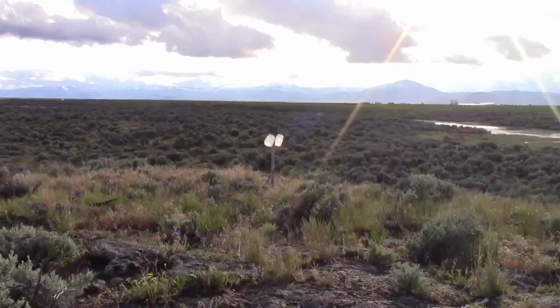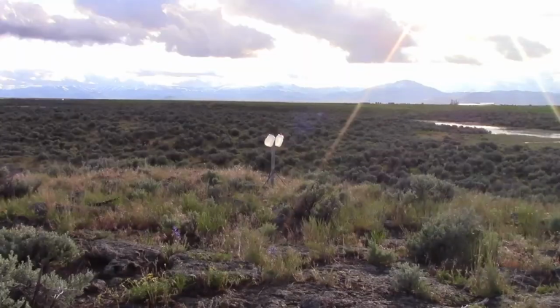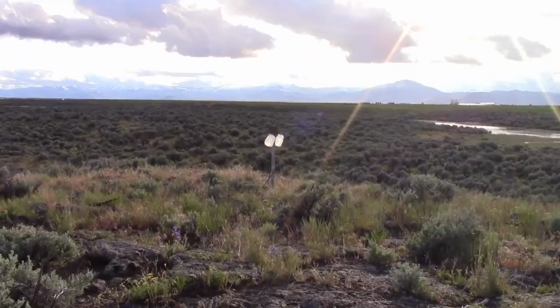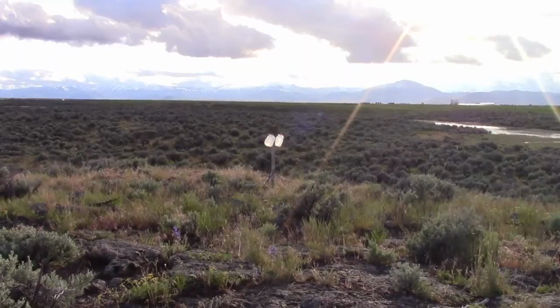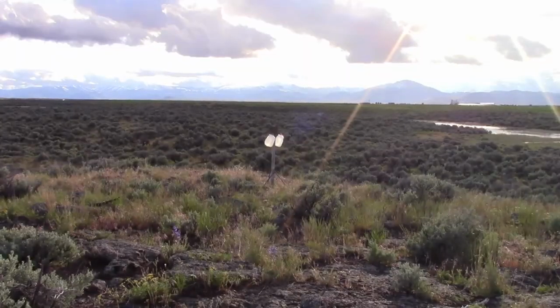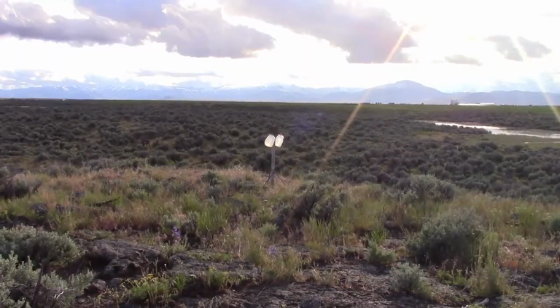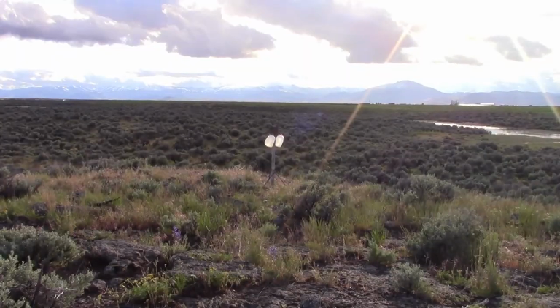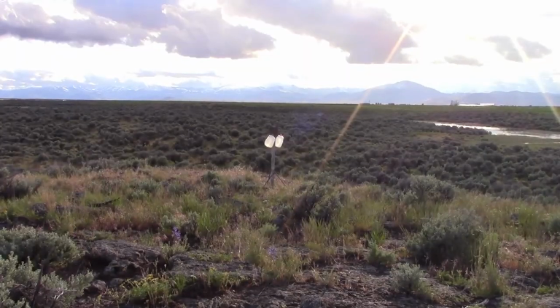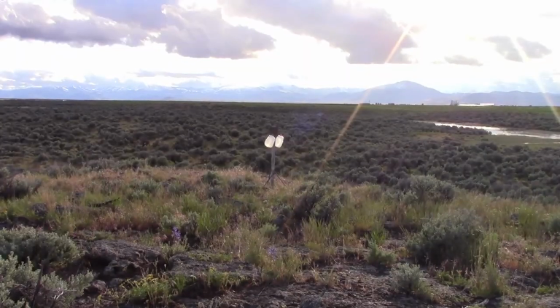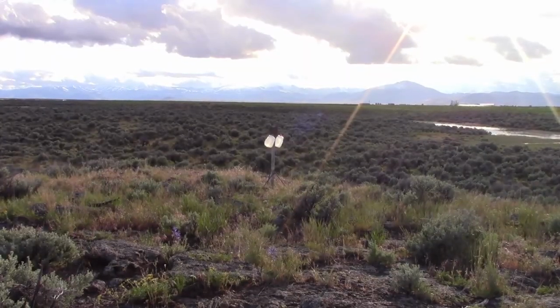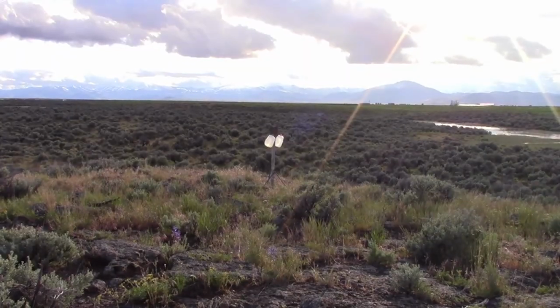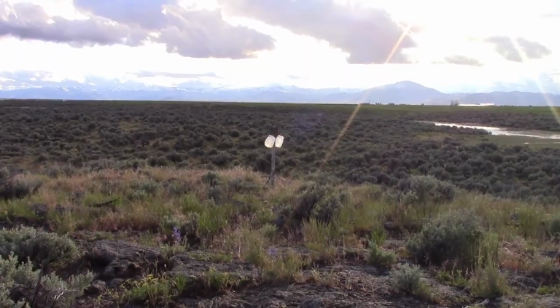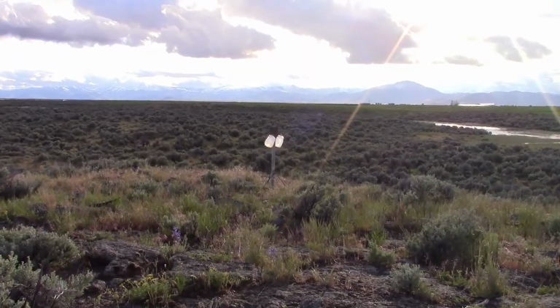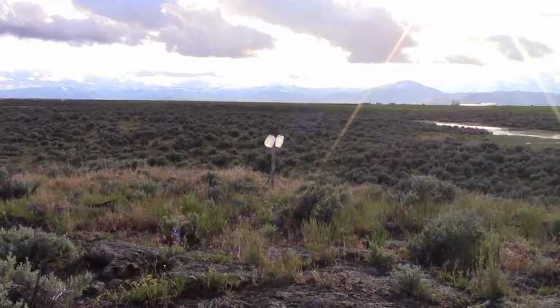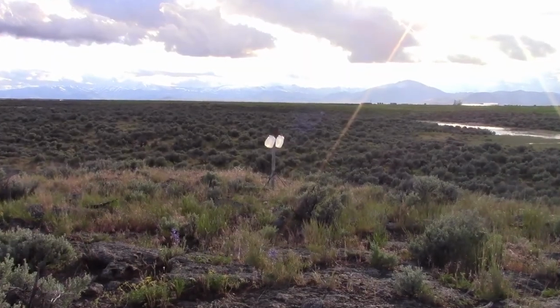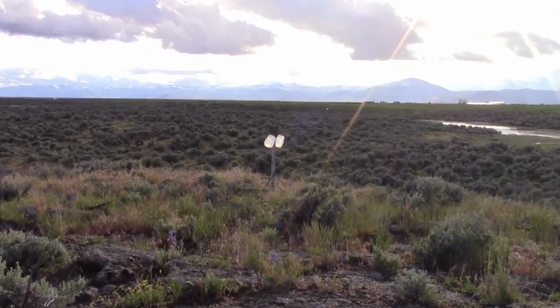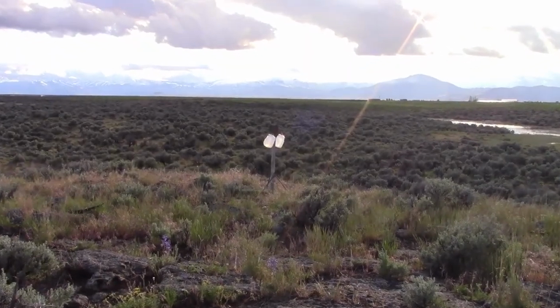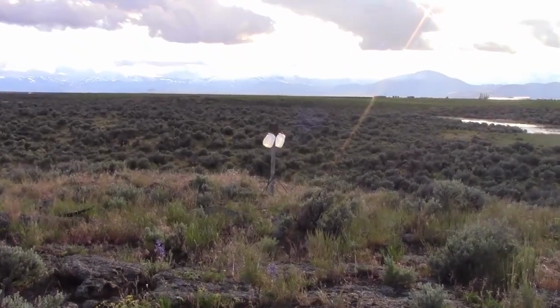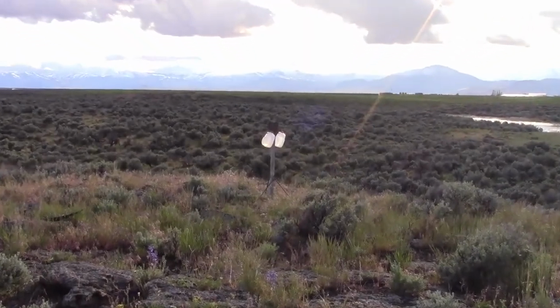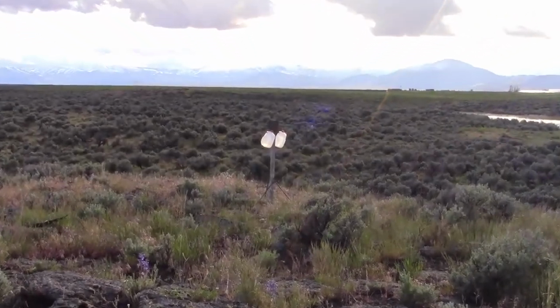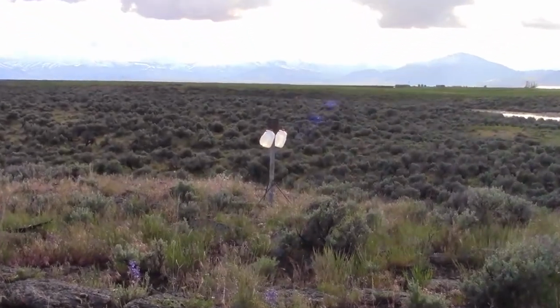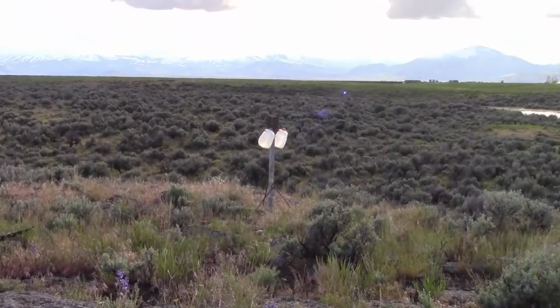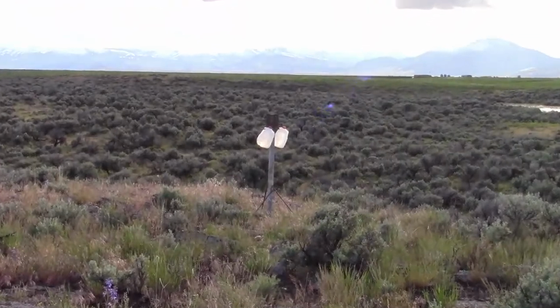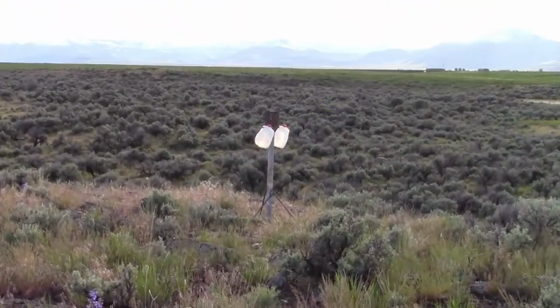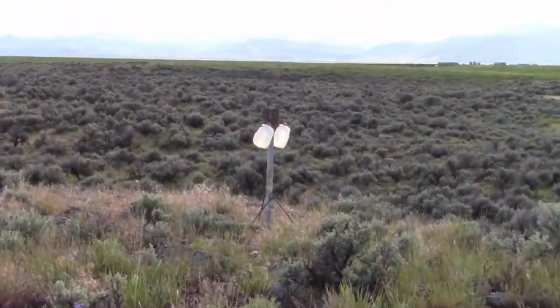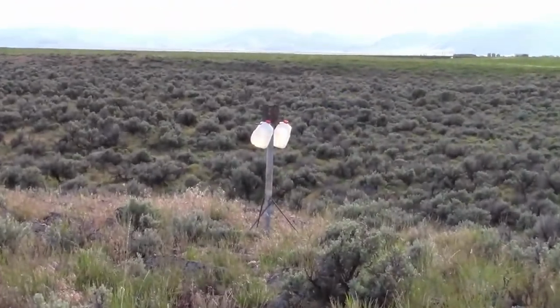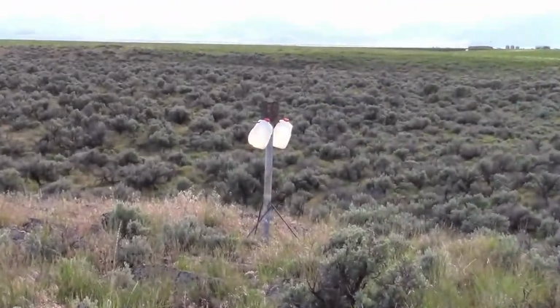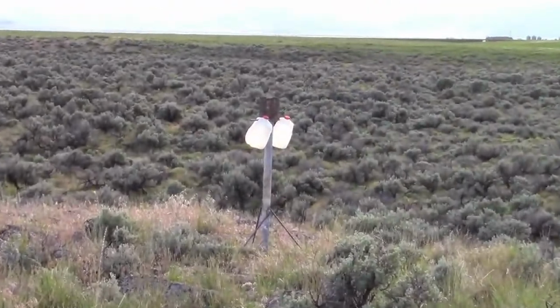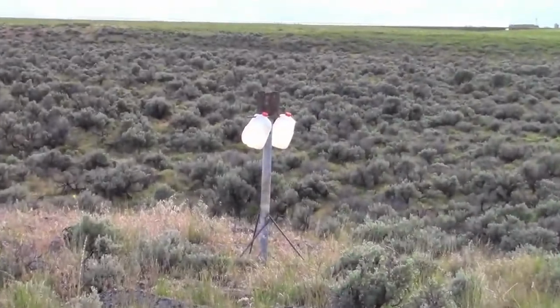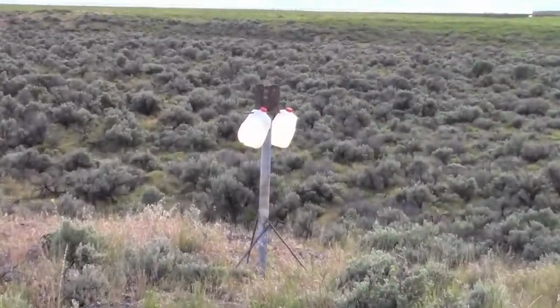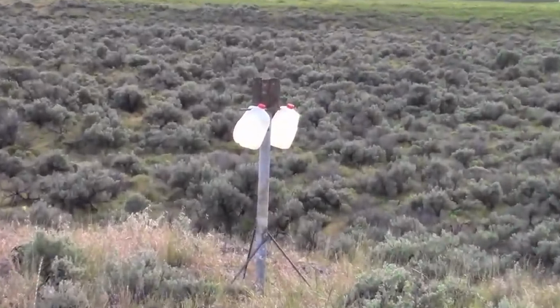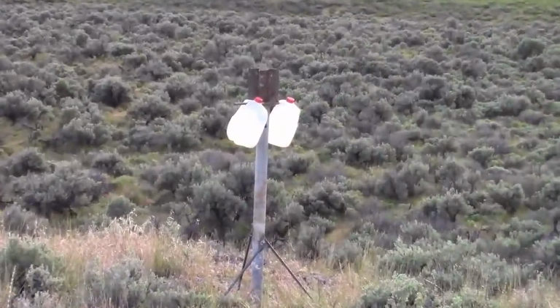The target's kind of backlit and we don't have a whole lot of light left, but let's try a few shots at 500 yards anyways.